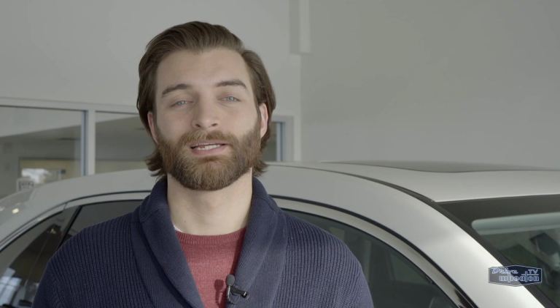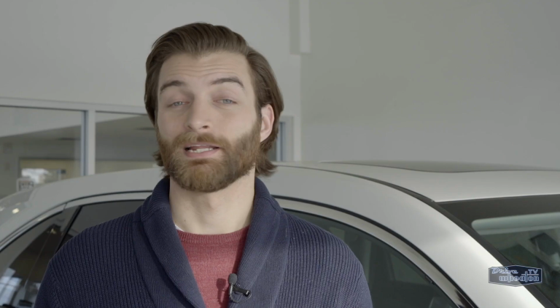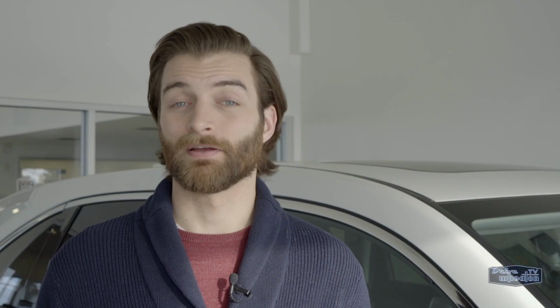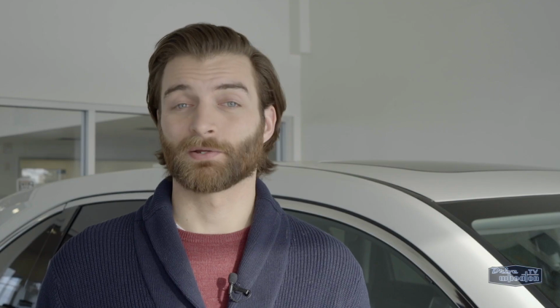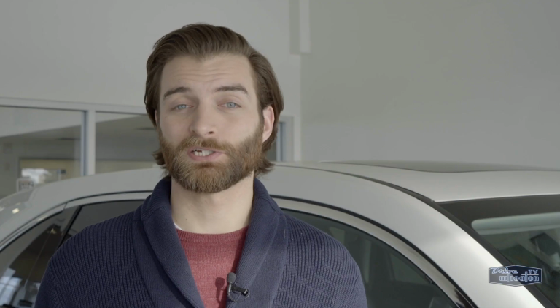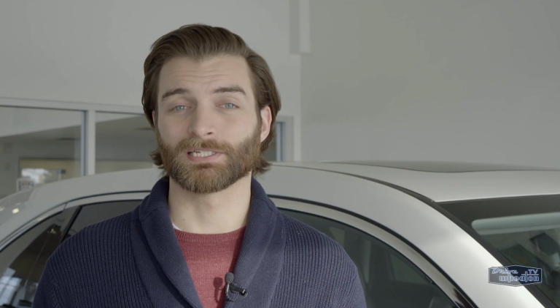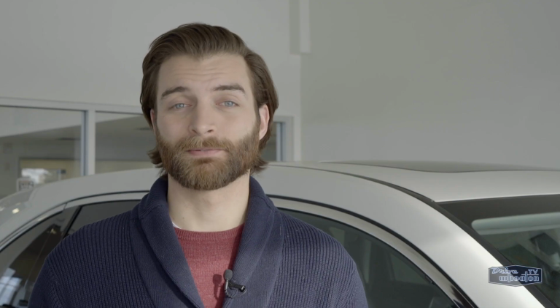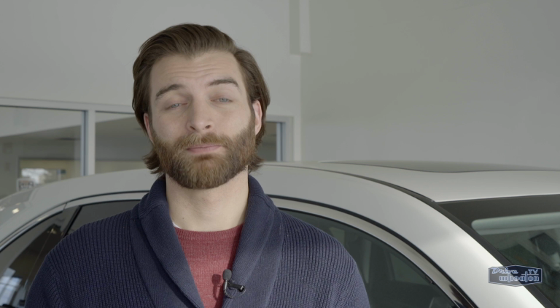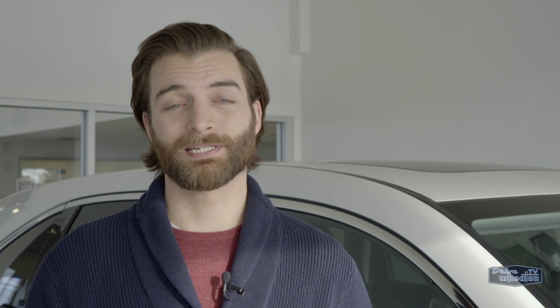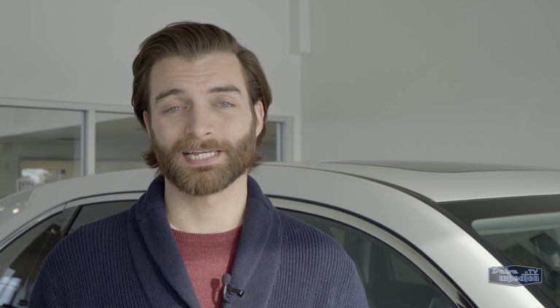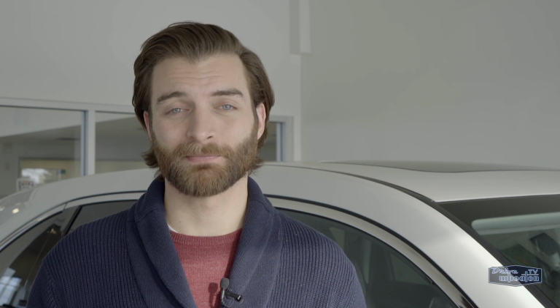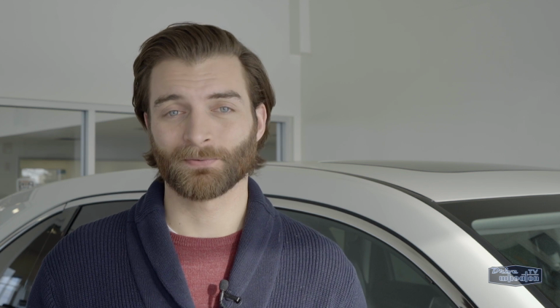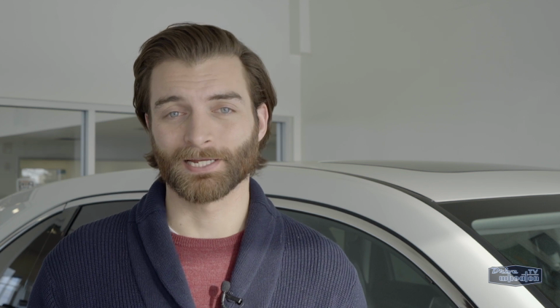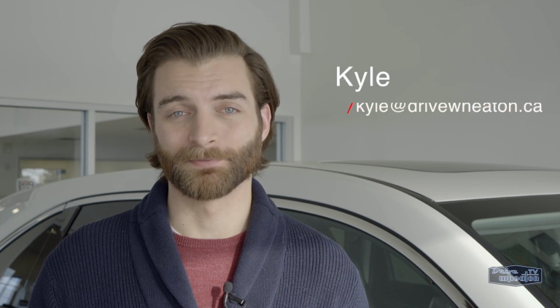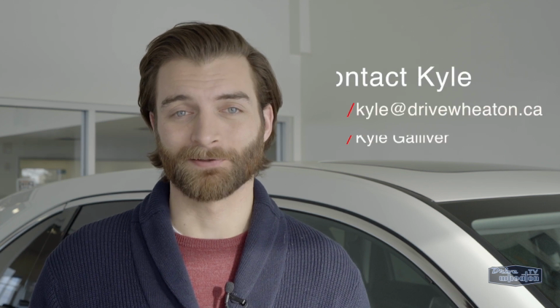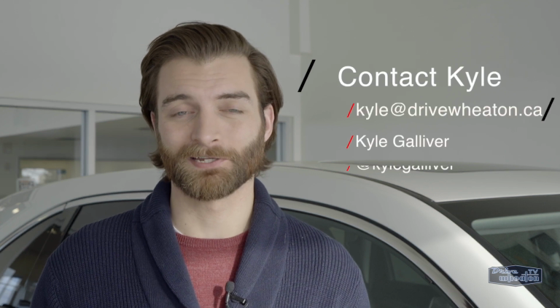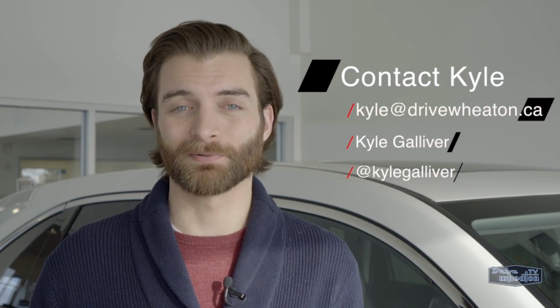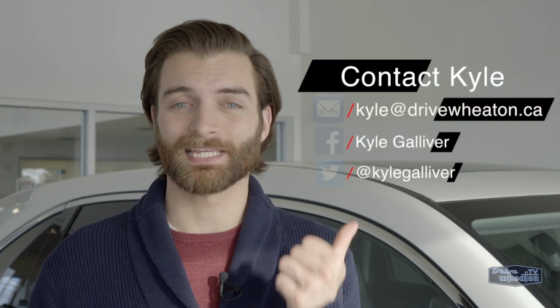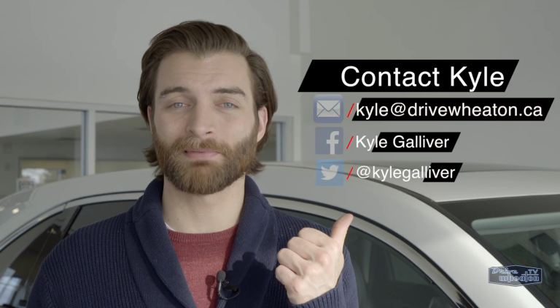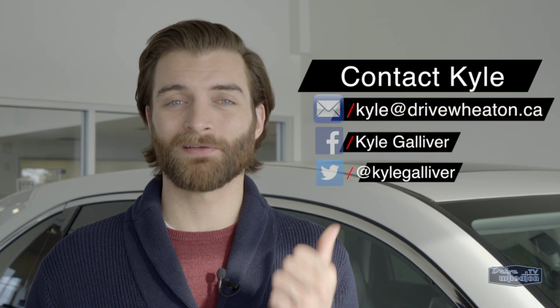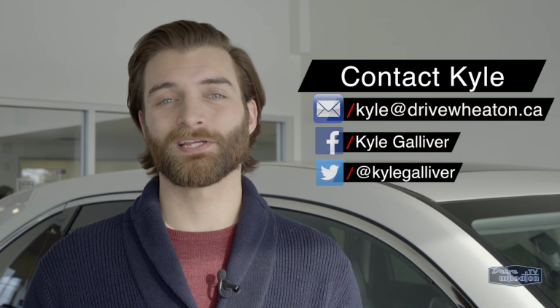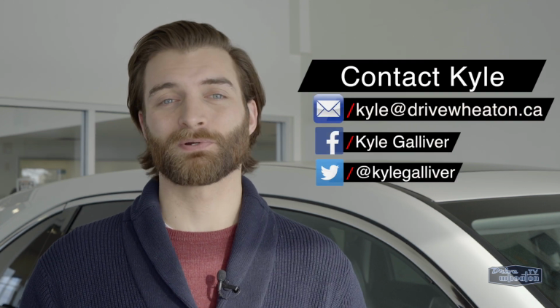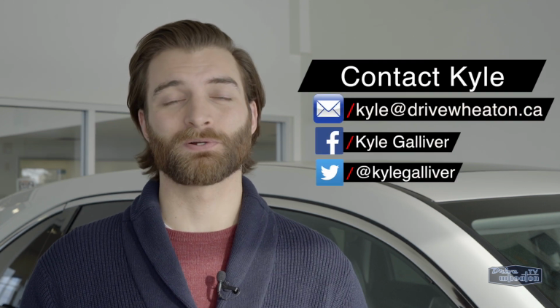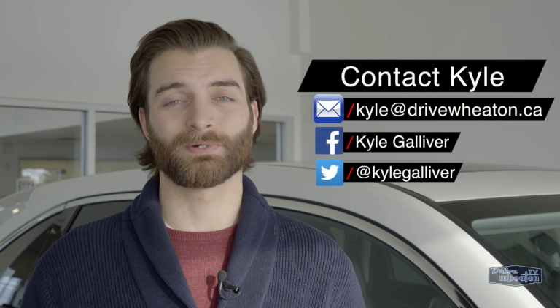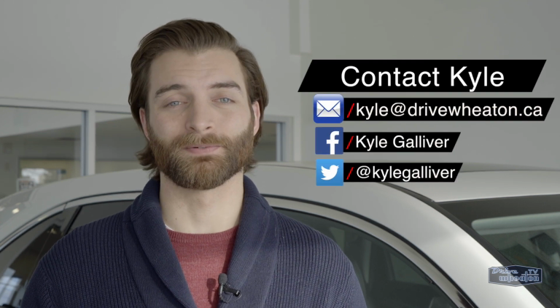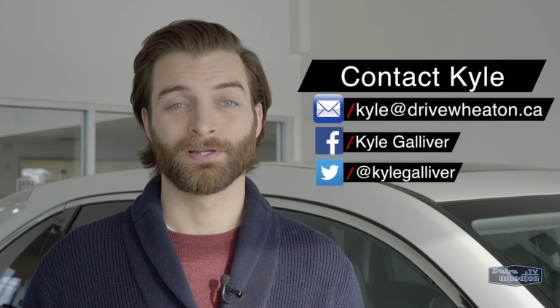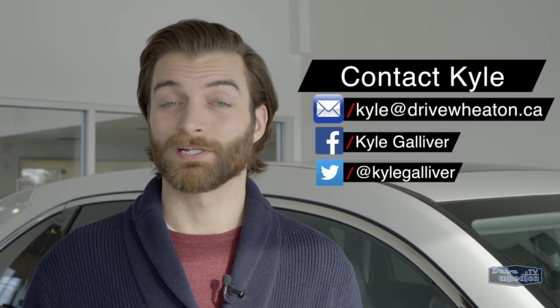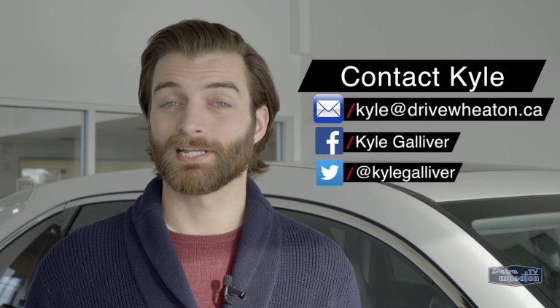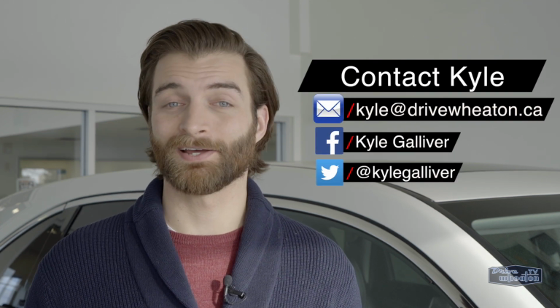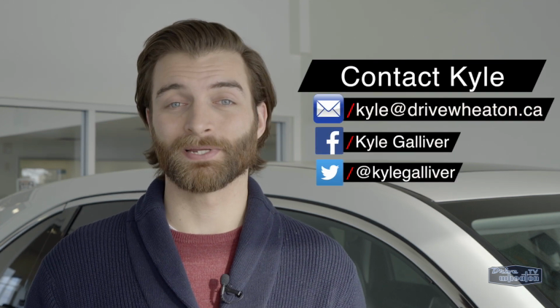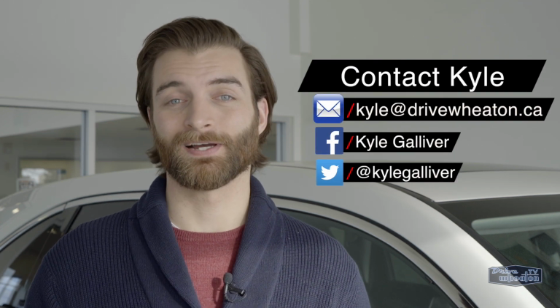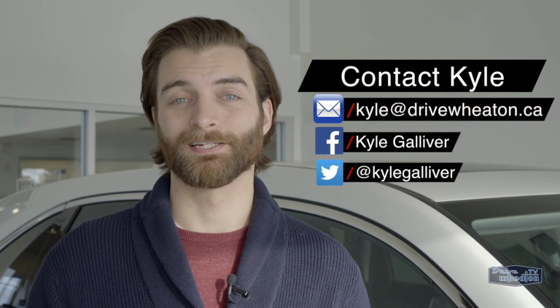If you have any questions, please send them my way. You can reach me by email, Facebook, or Twitter, or just head down to Wheaton Honda.